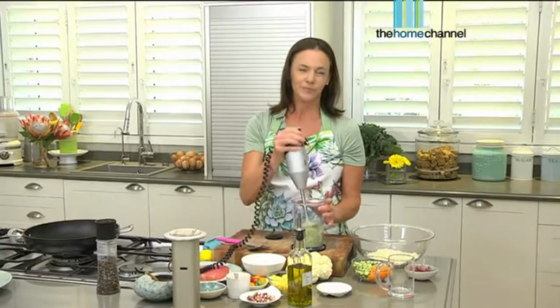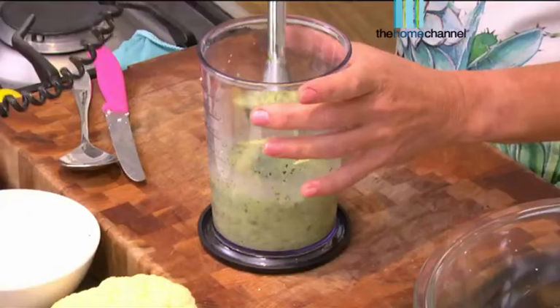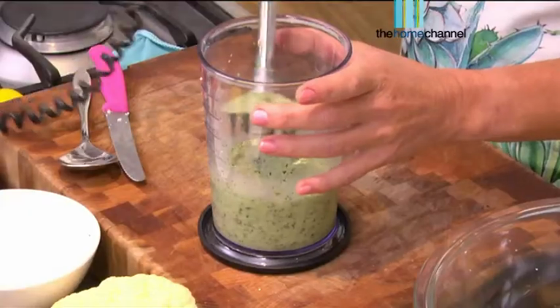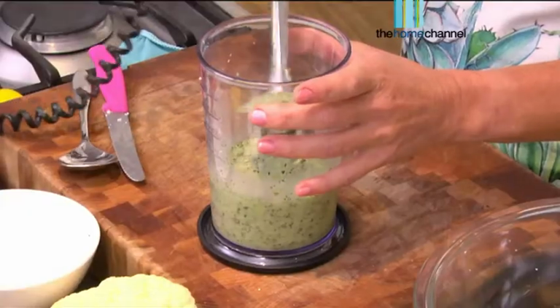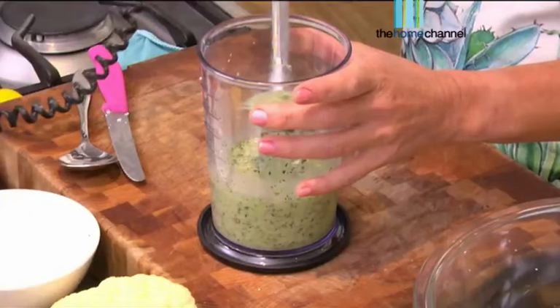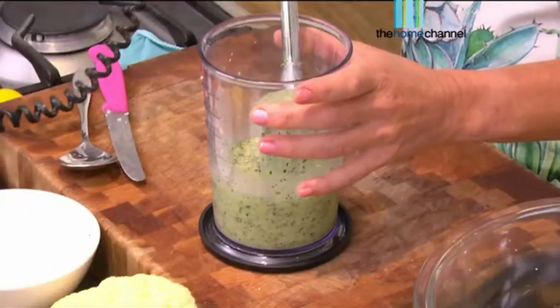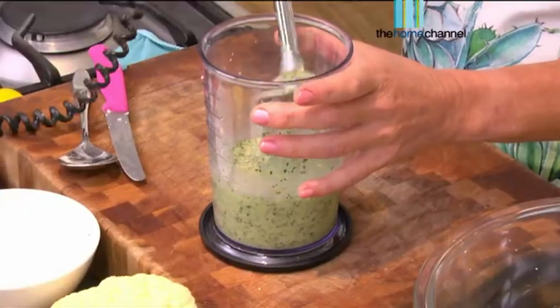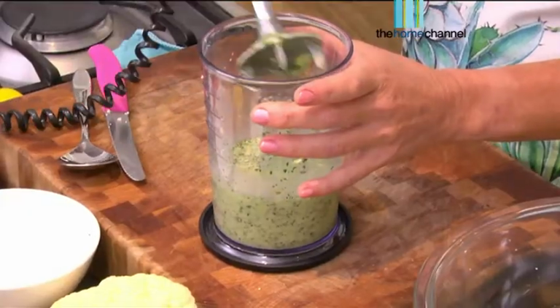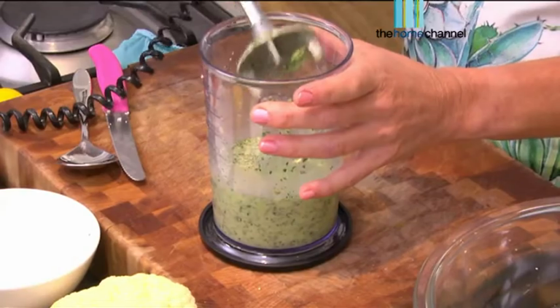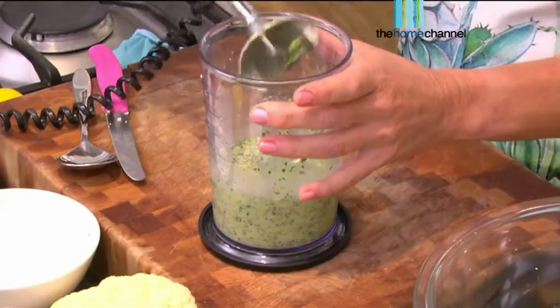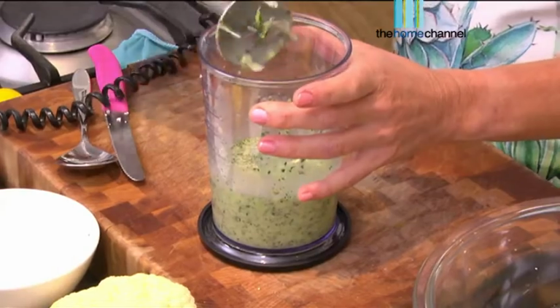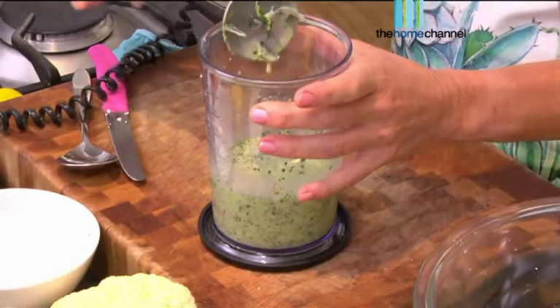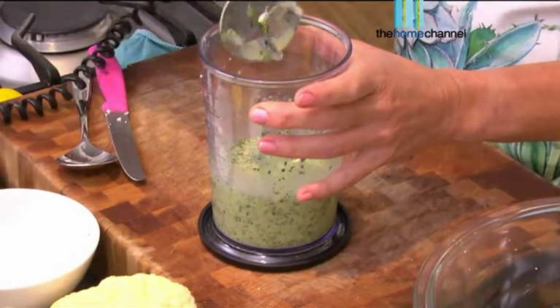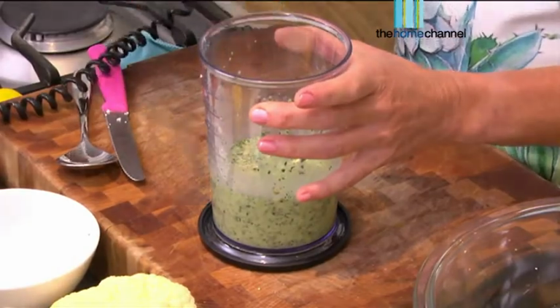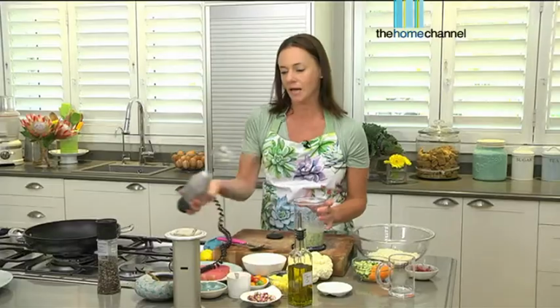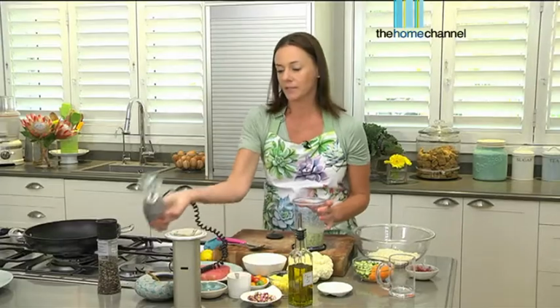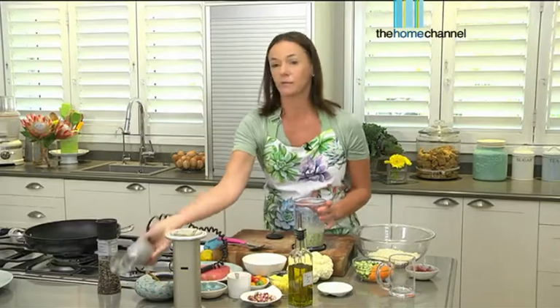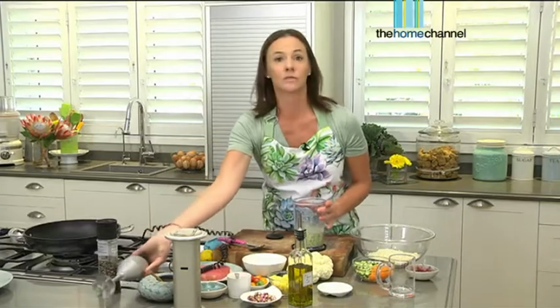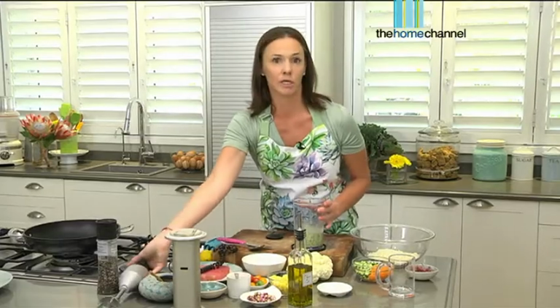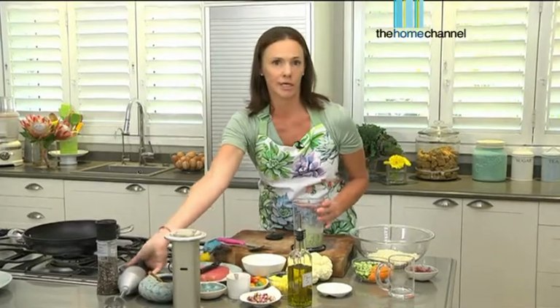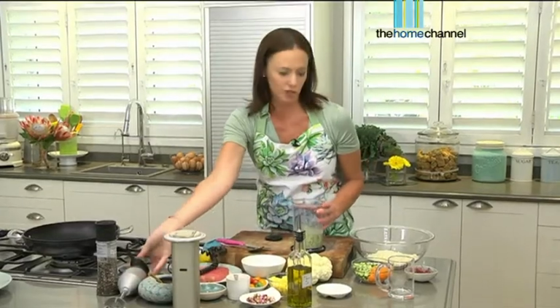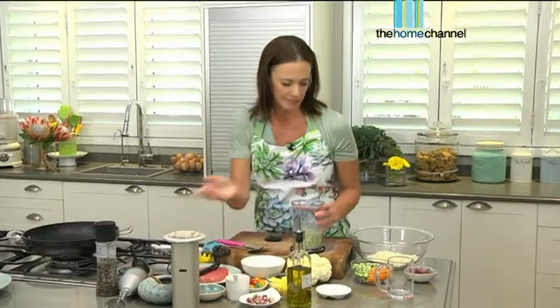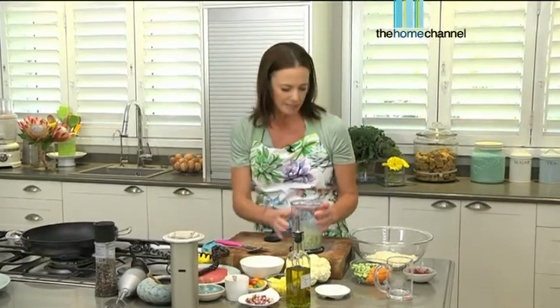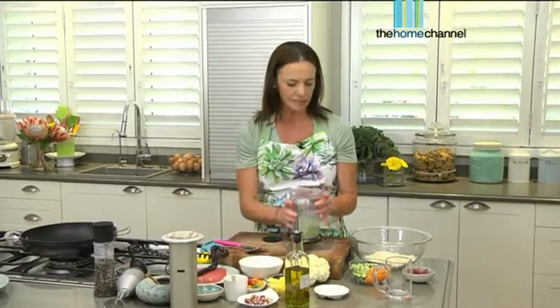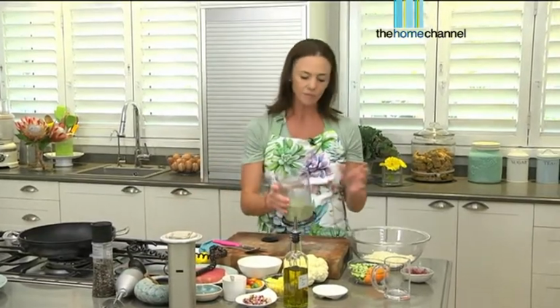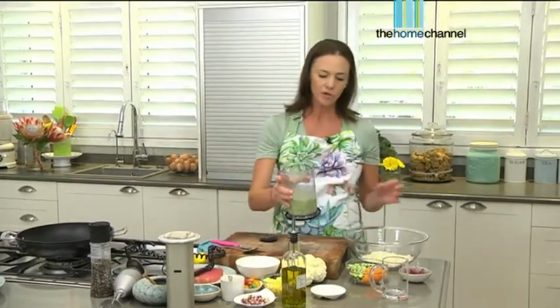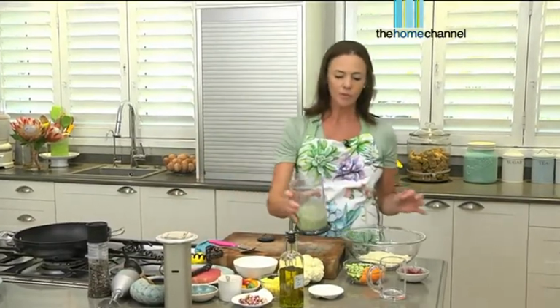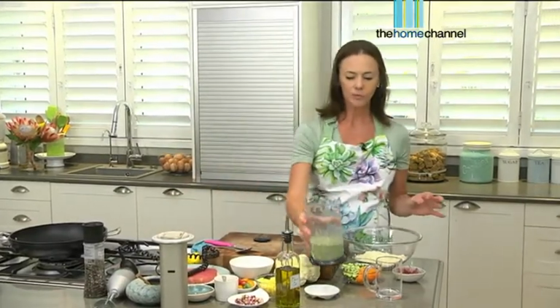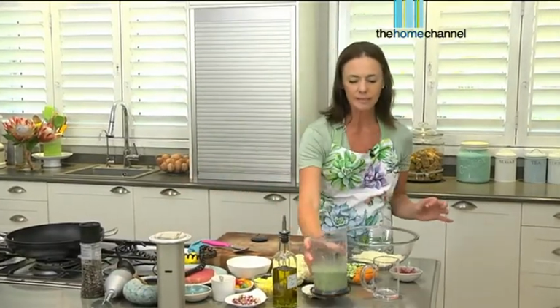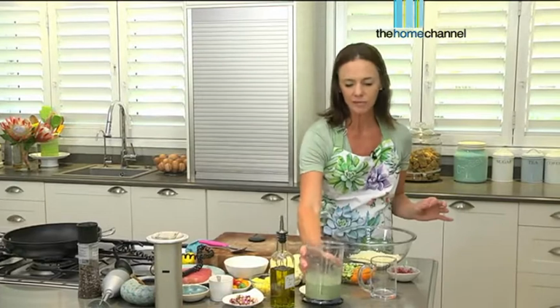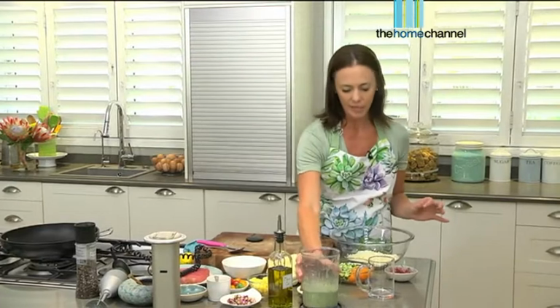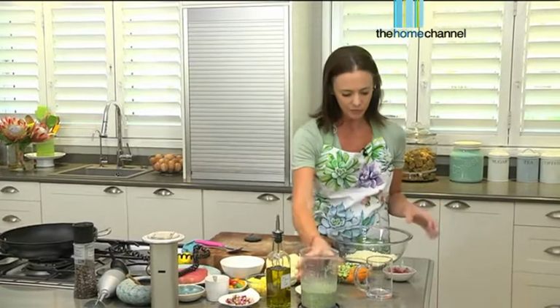All right, simple dressing to make. That was literally like 30 seconds. We're going to put that aside for now.